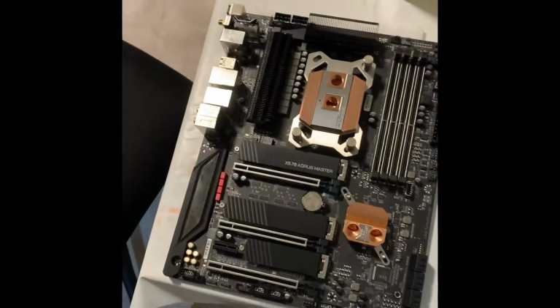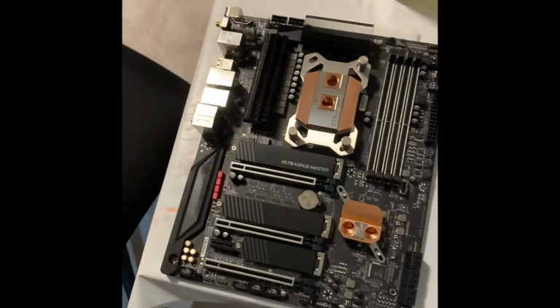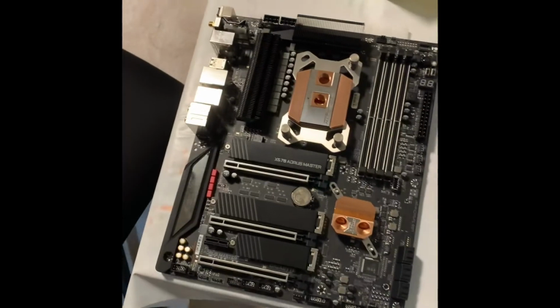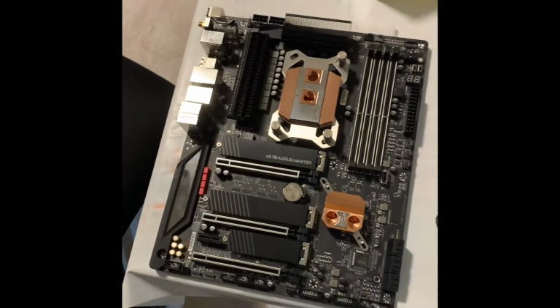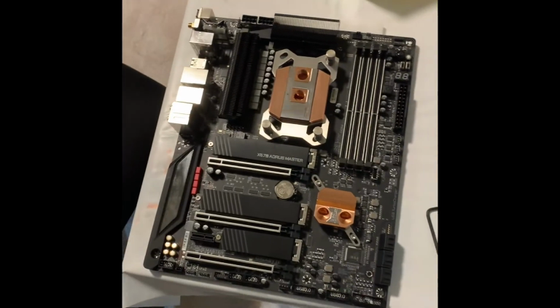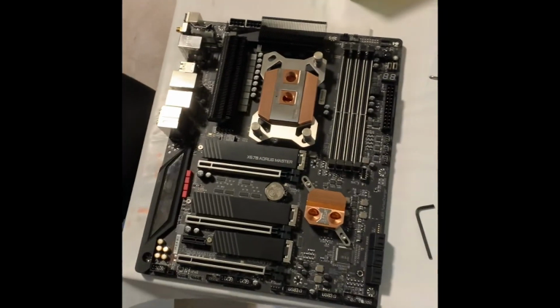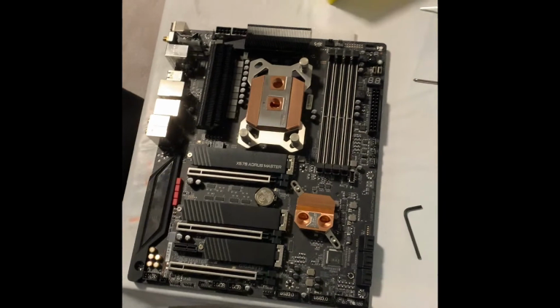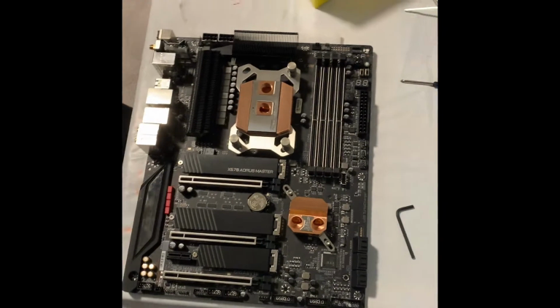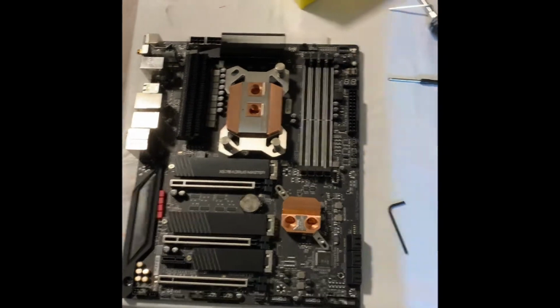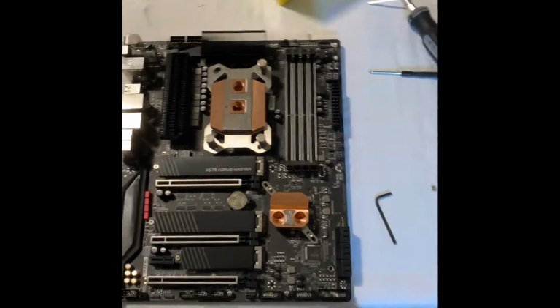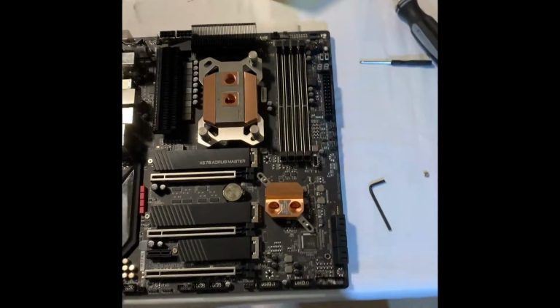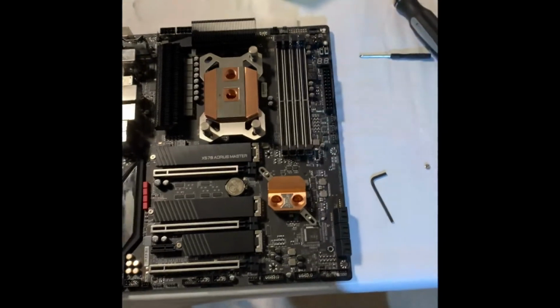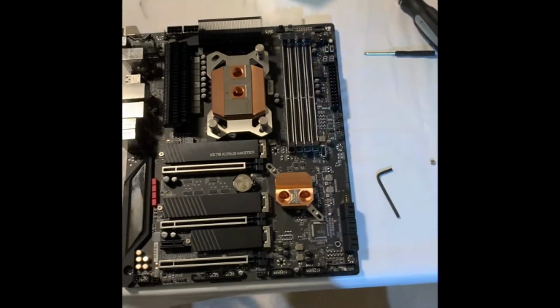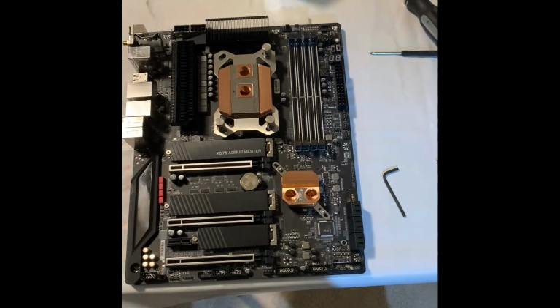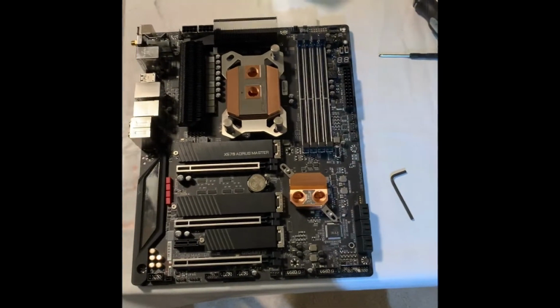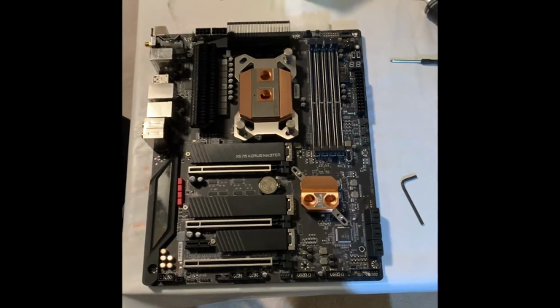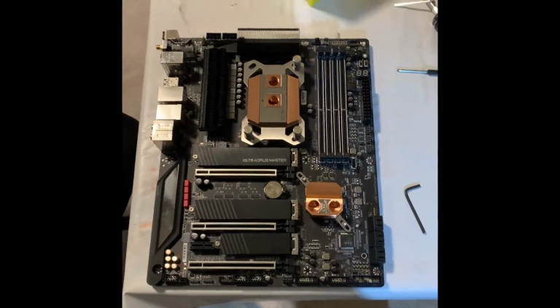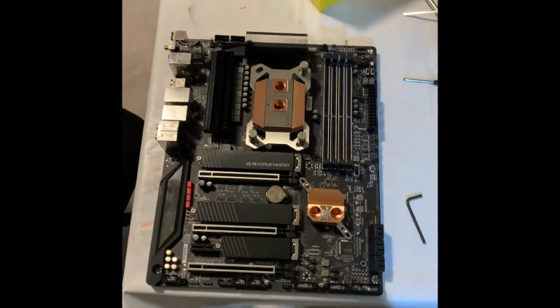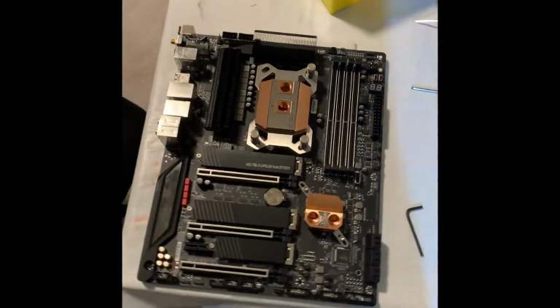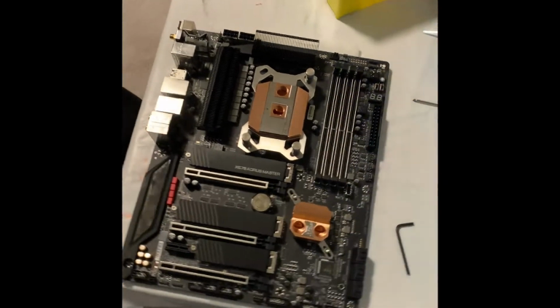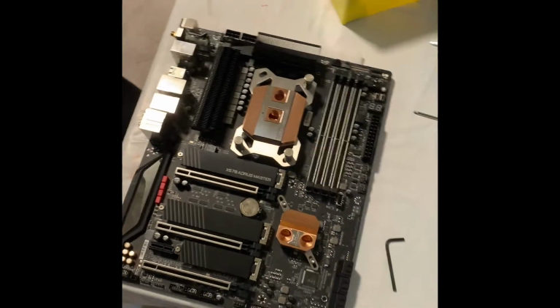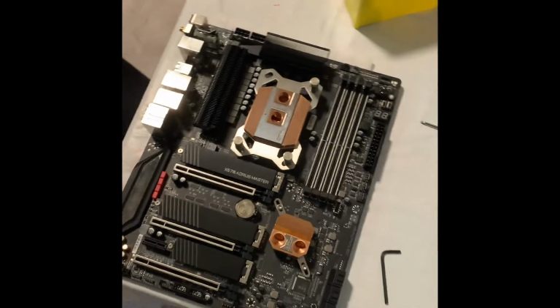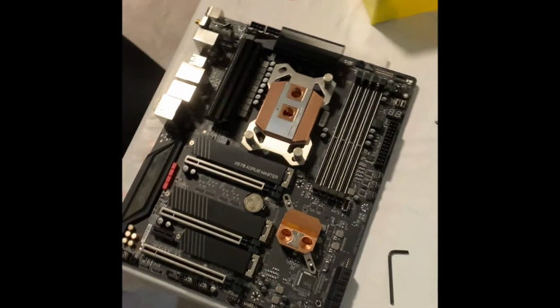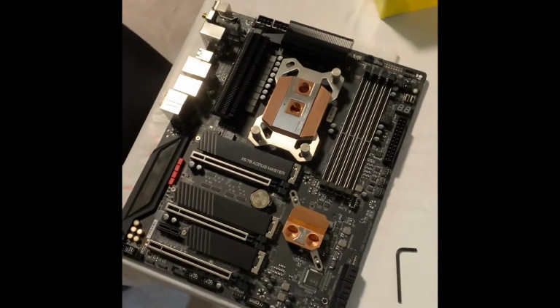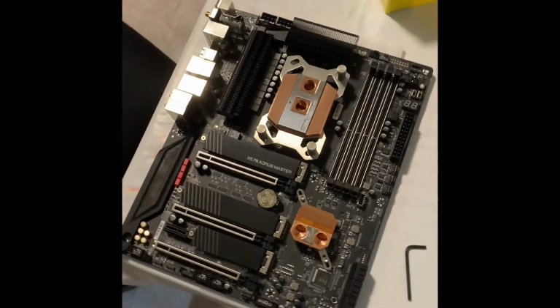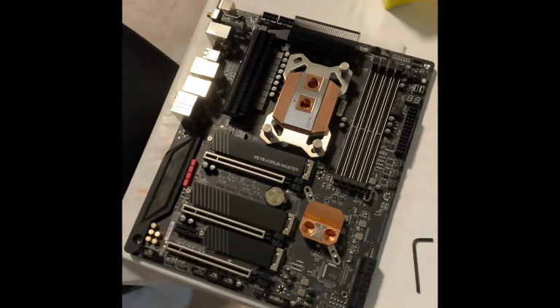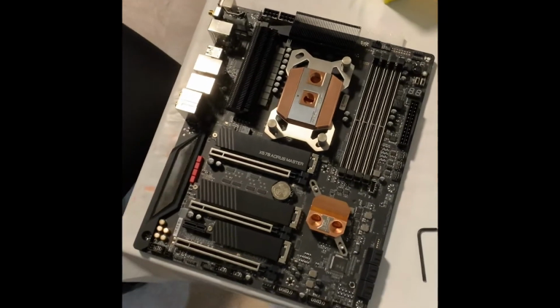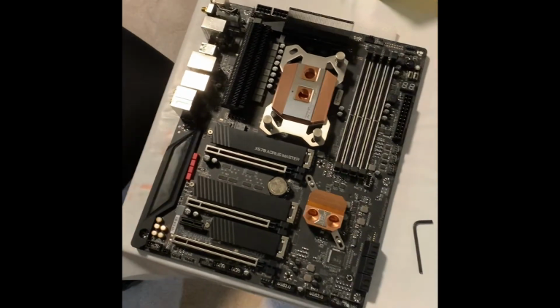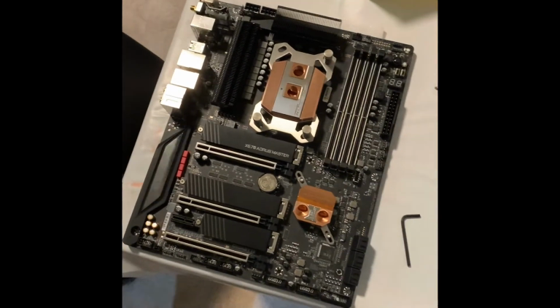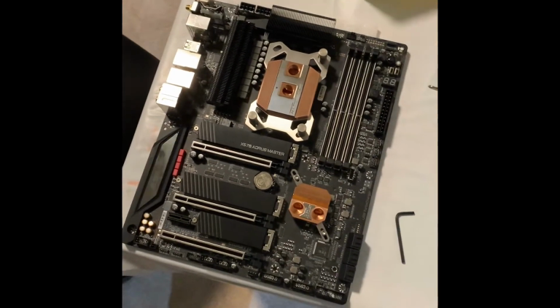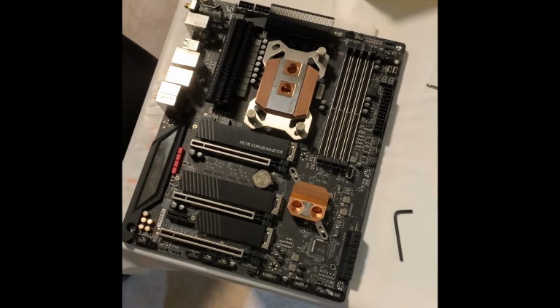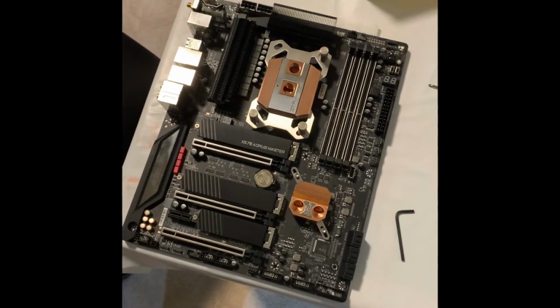Take that into consideration before you start this process. There is nothing wrong with factory X570 thermals.